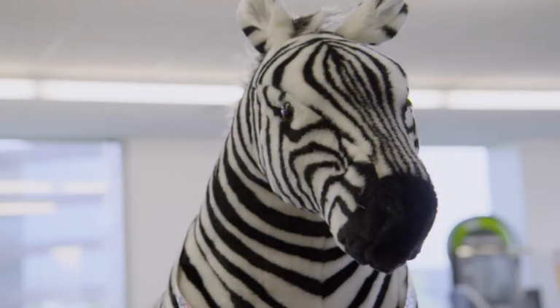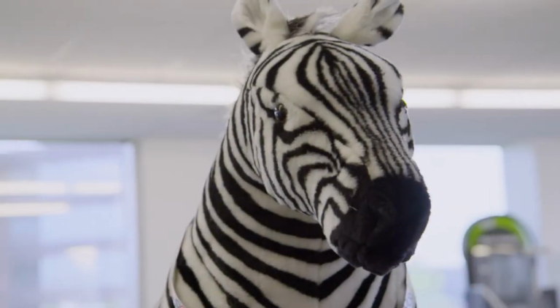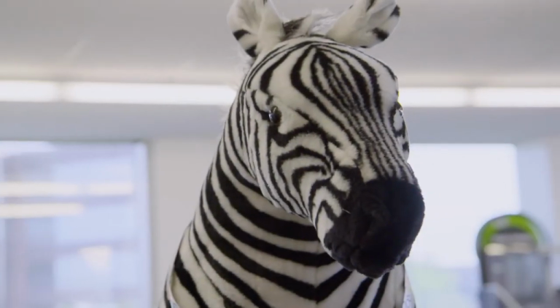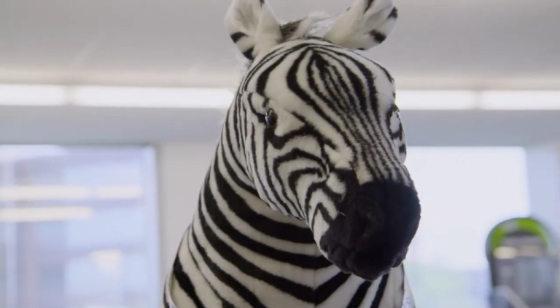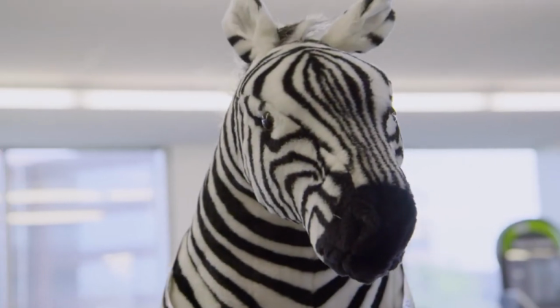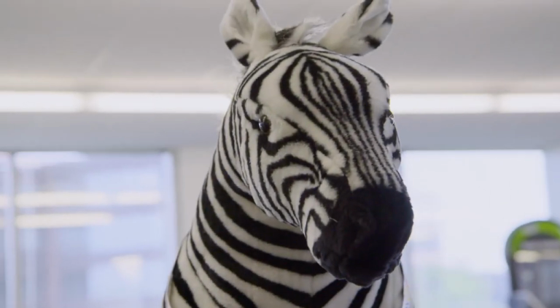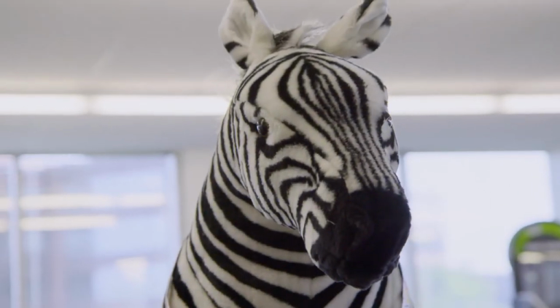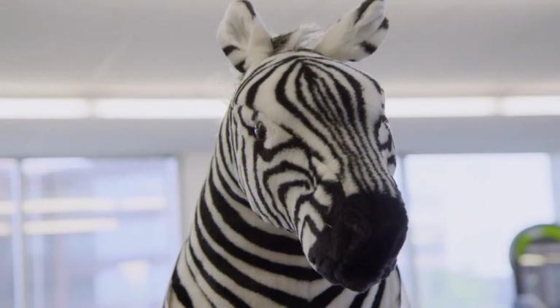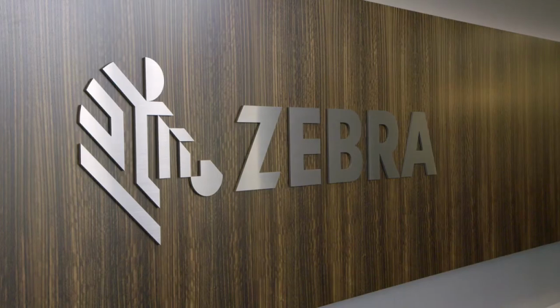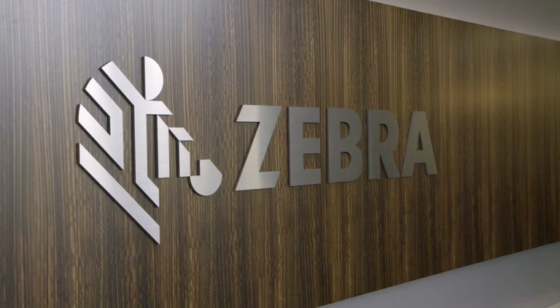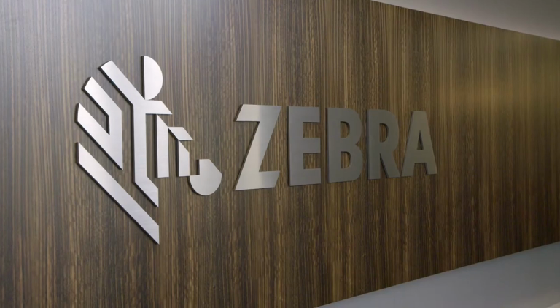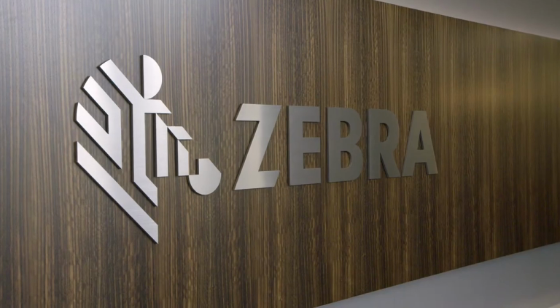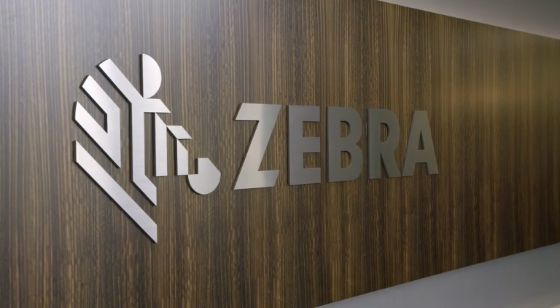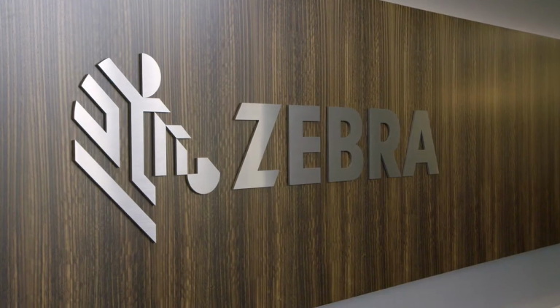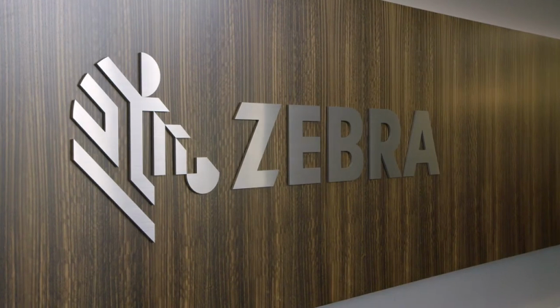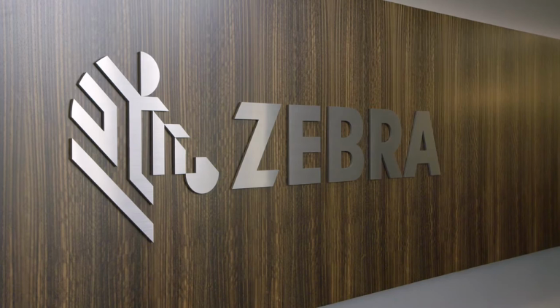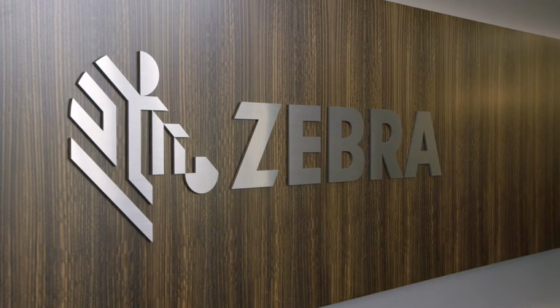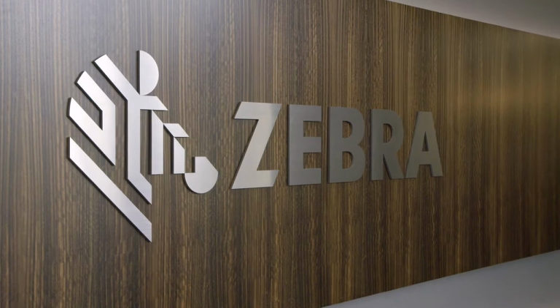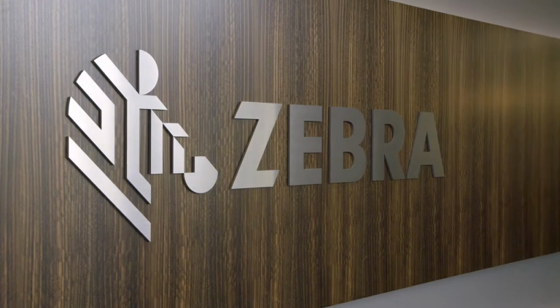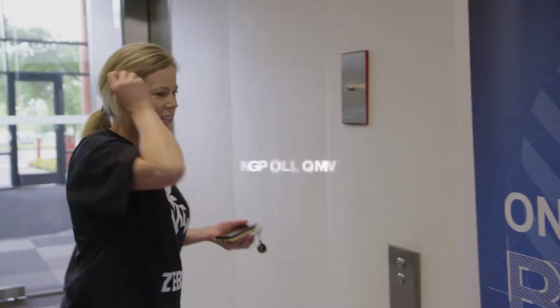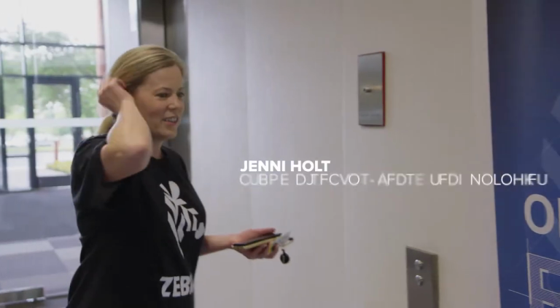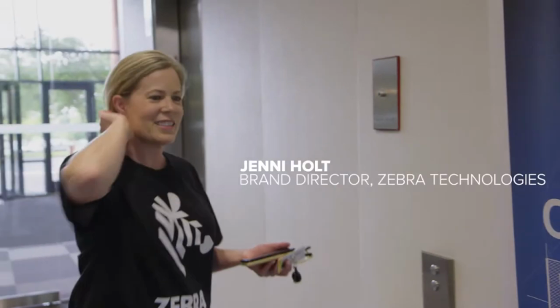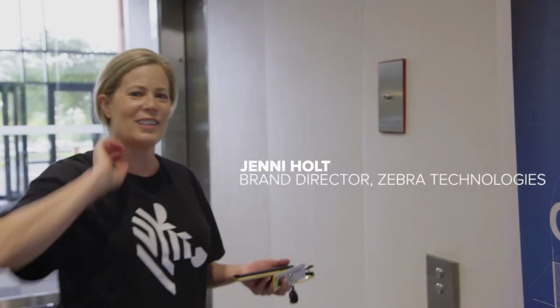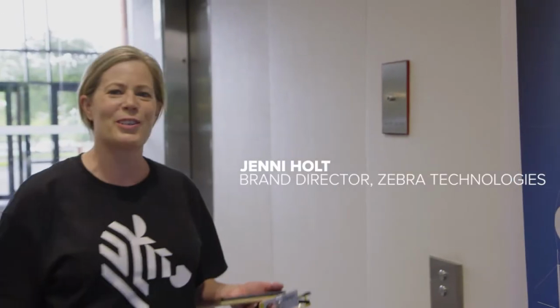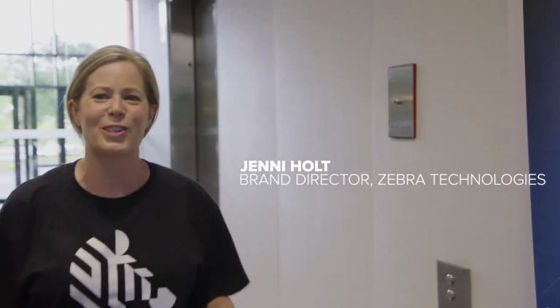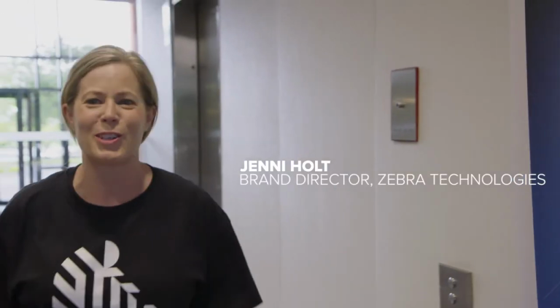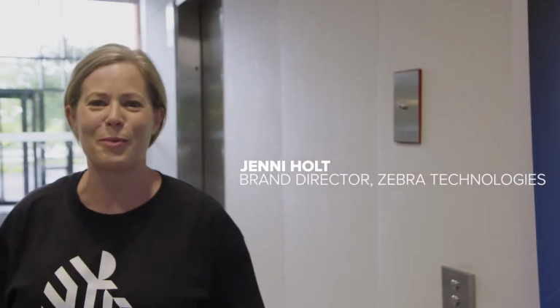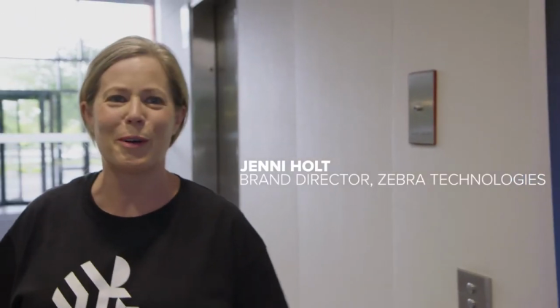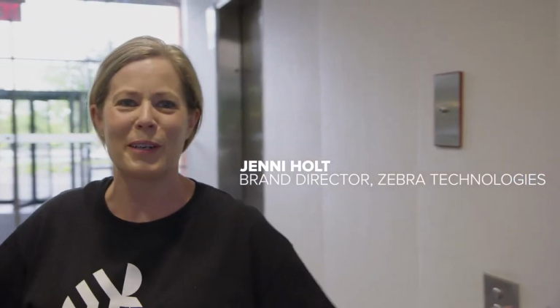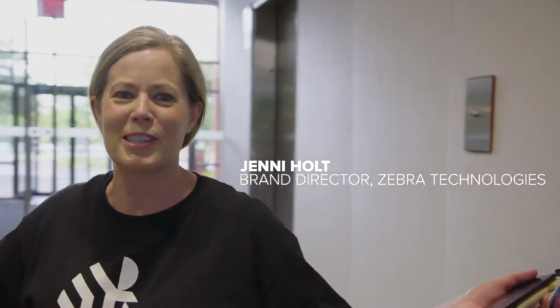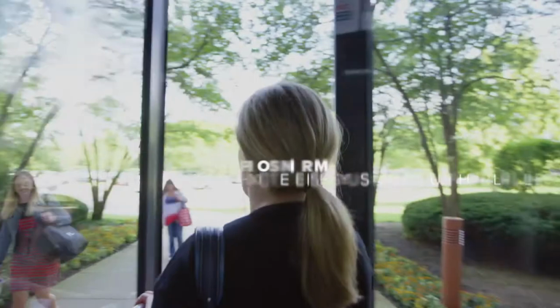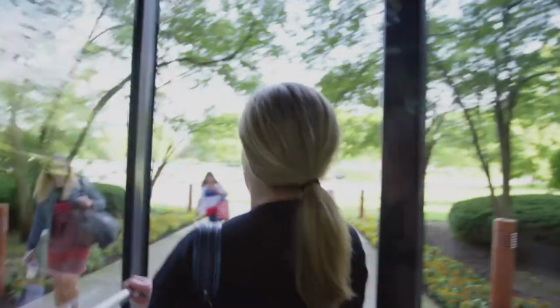All the zebras are gathering. We call it a zeal — that's the official term for a bunch of zebras.